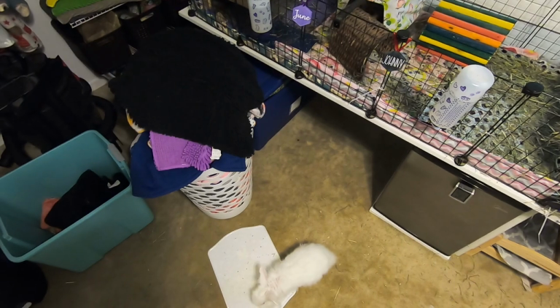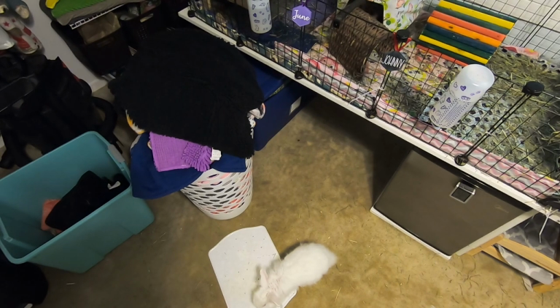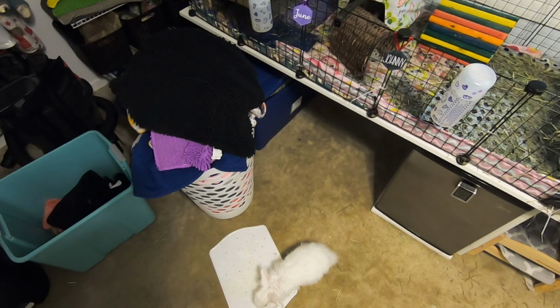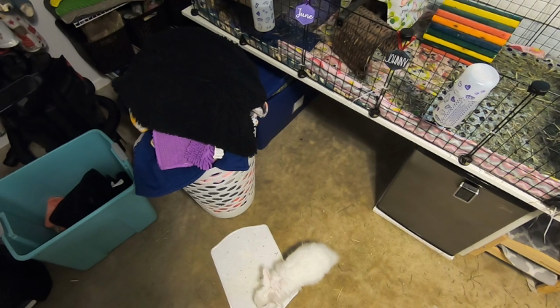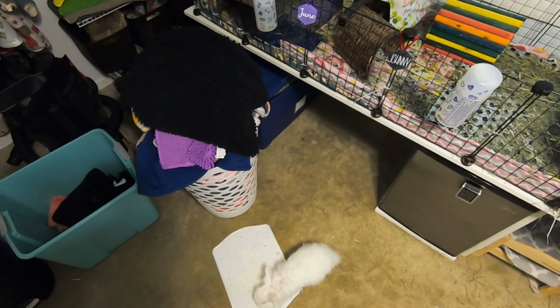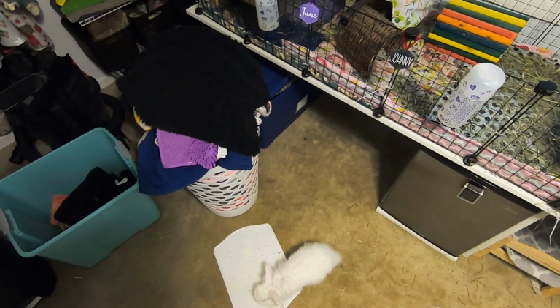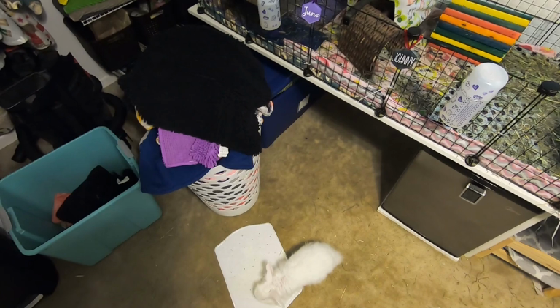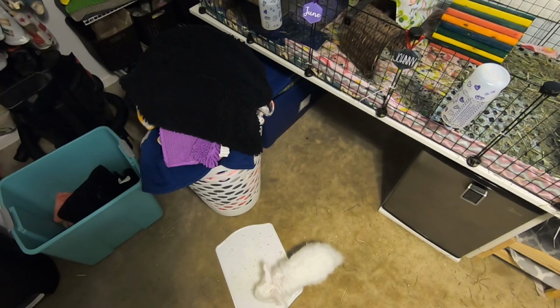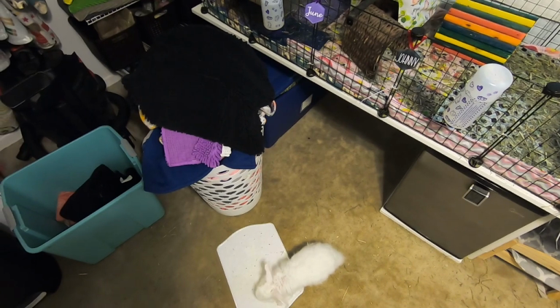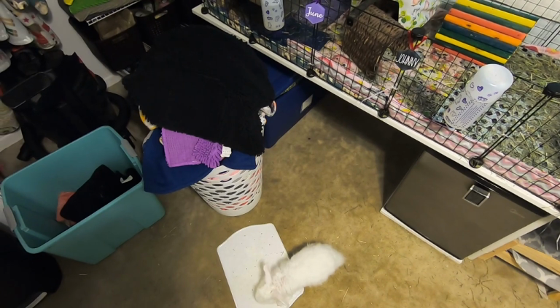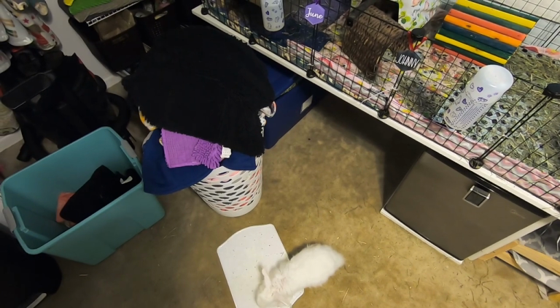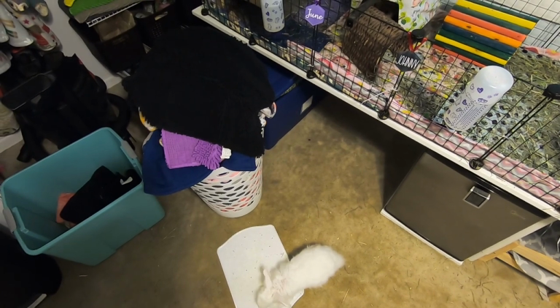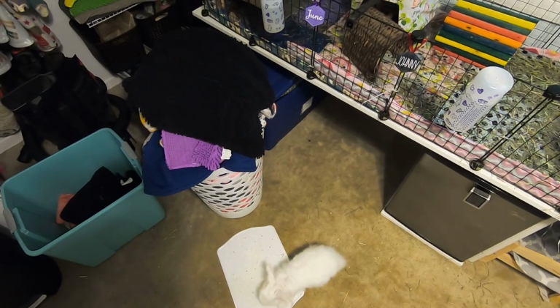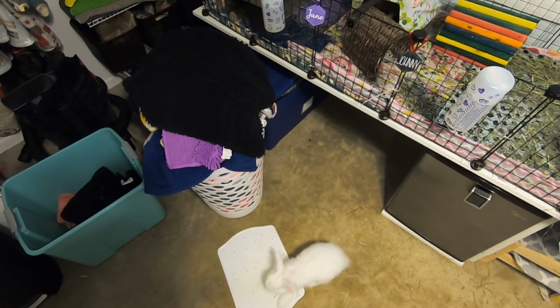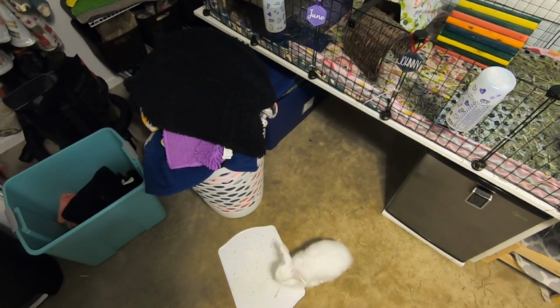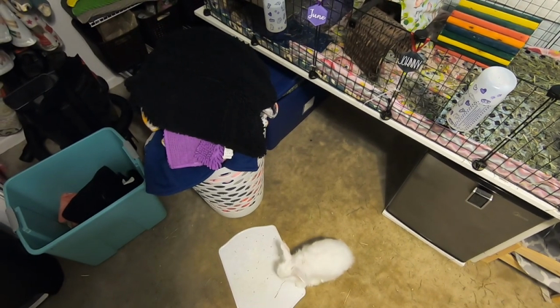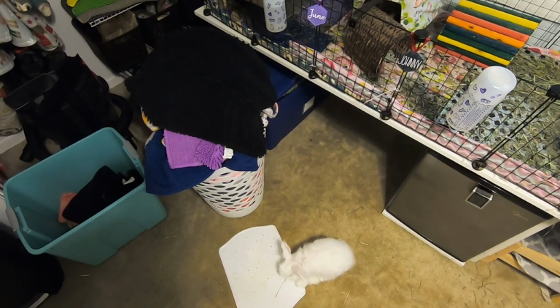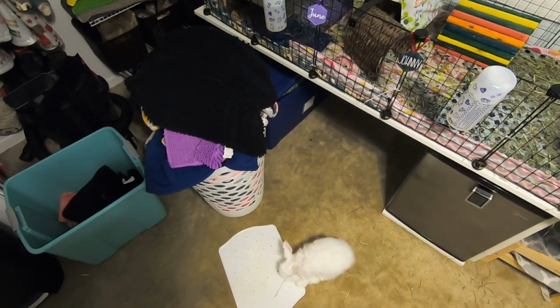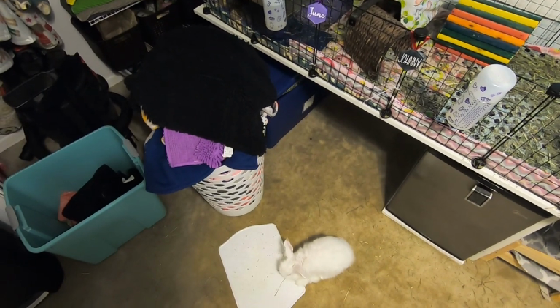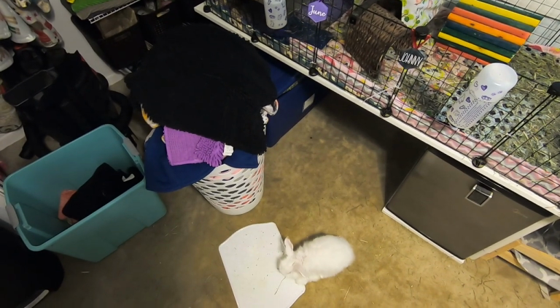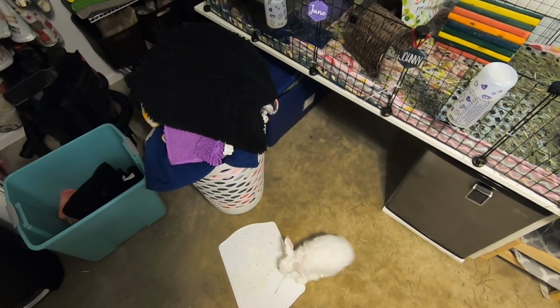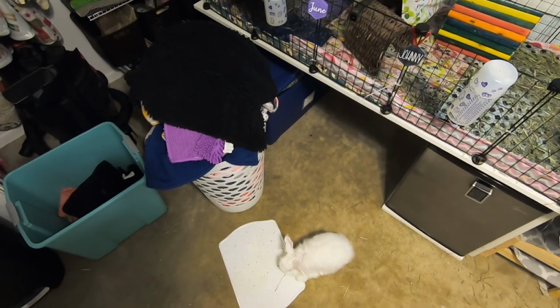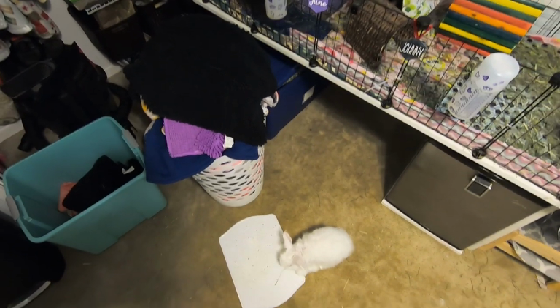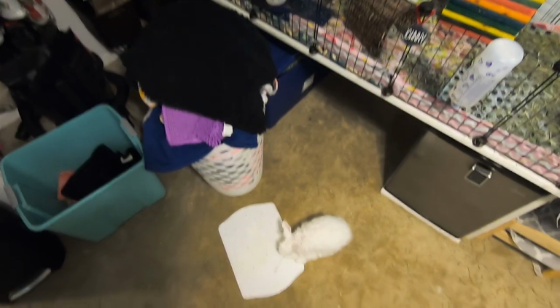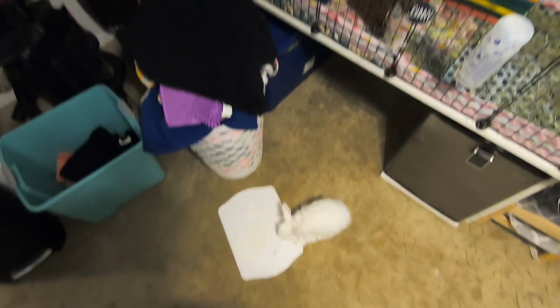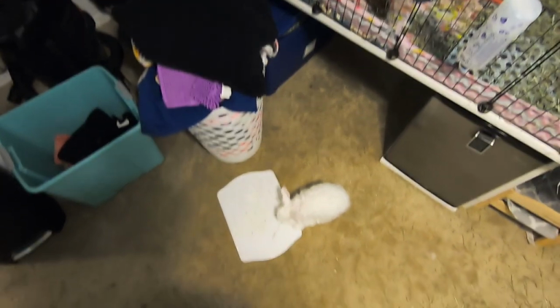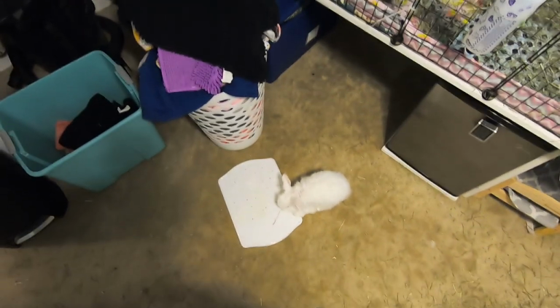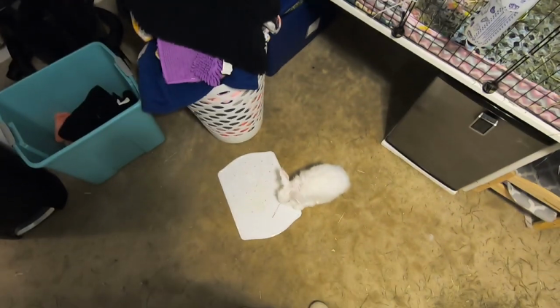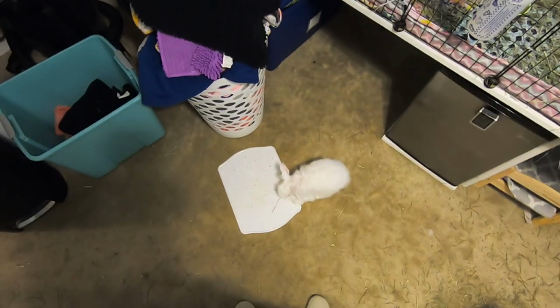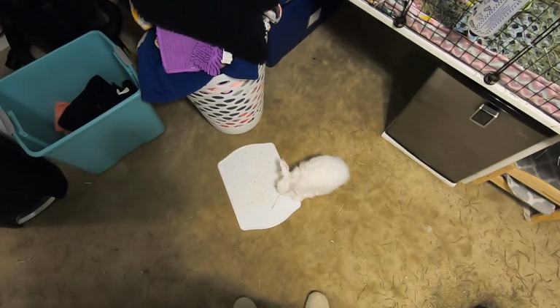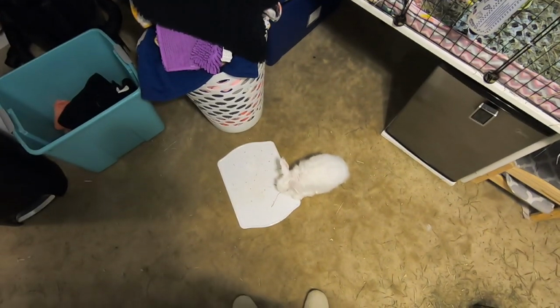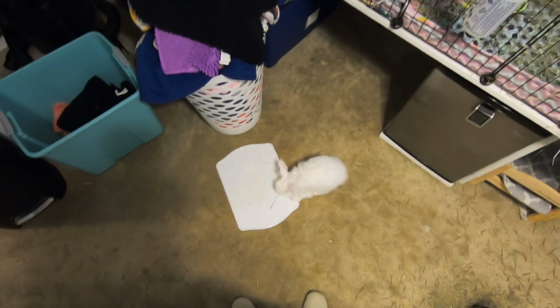Hi everyone, welcome back to the Tiny Herd where we talk about everyday pet care for guinea pigs, rabbits, and other small pets.